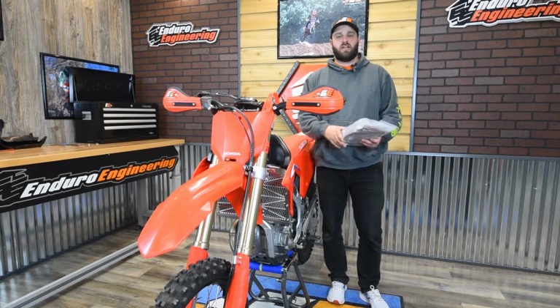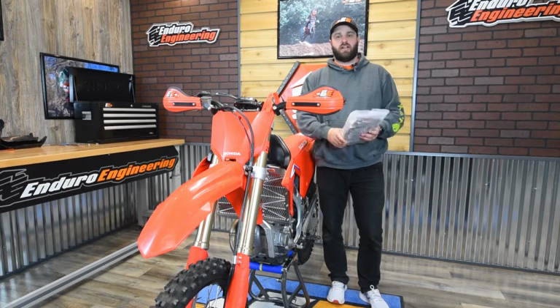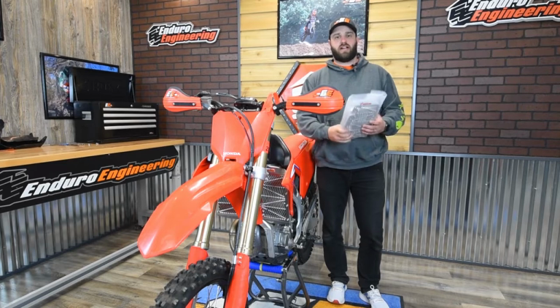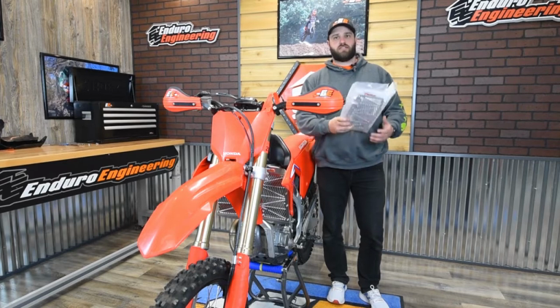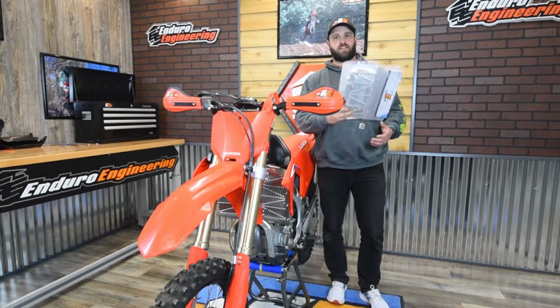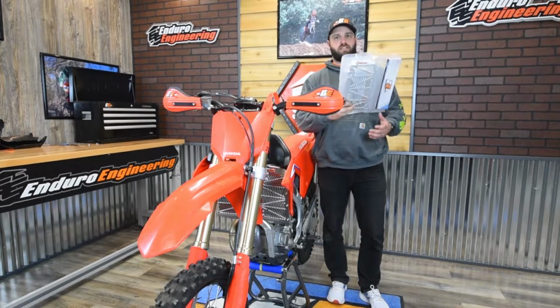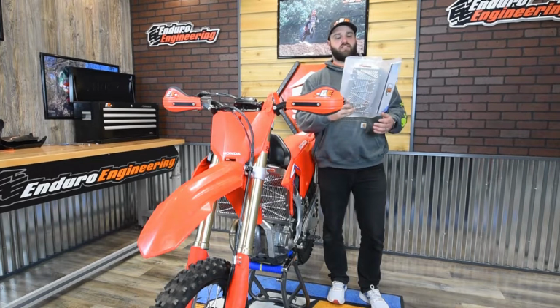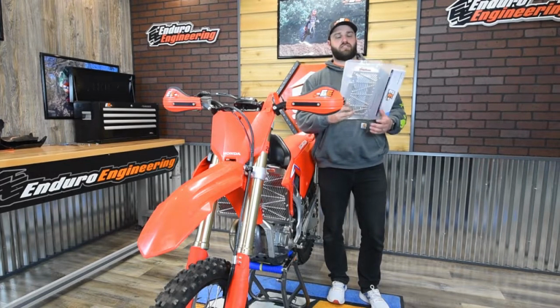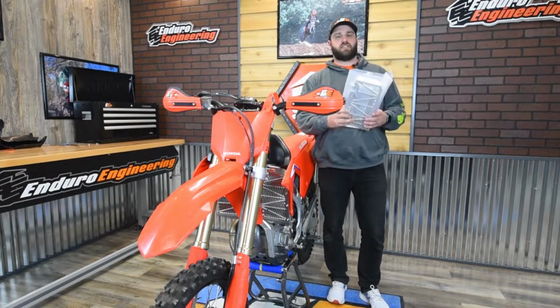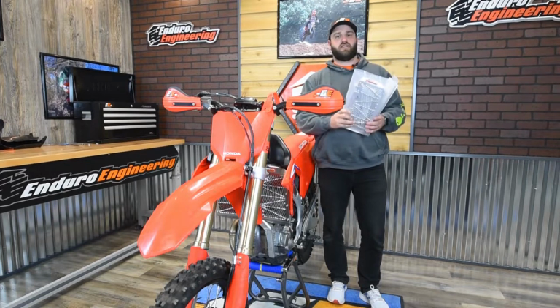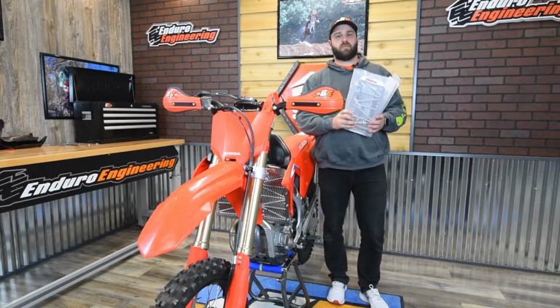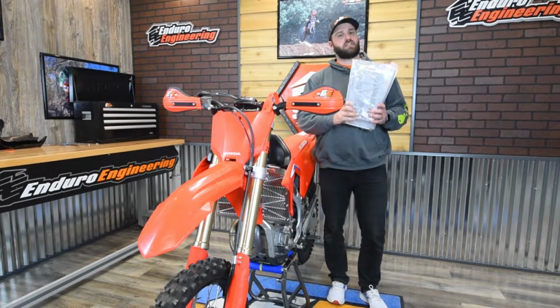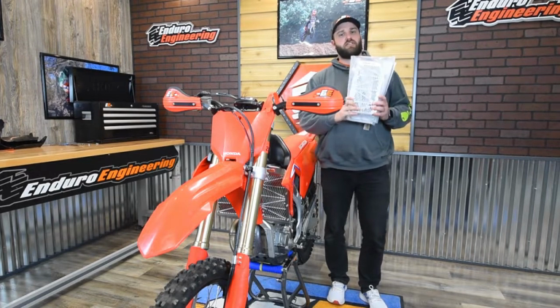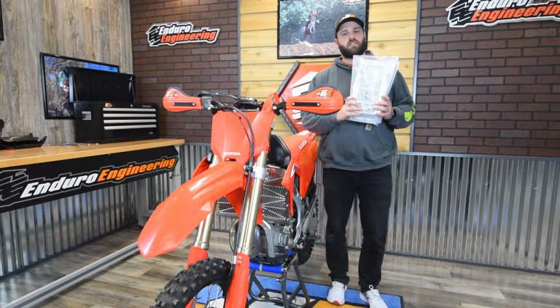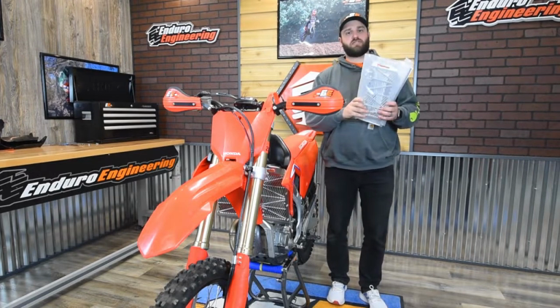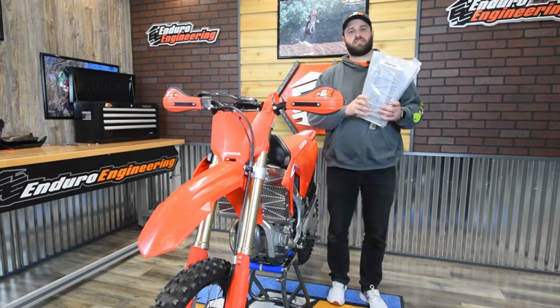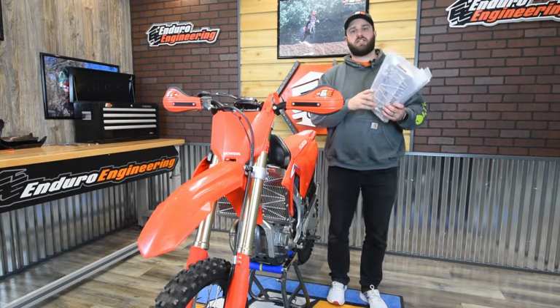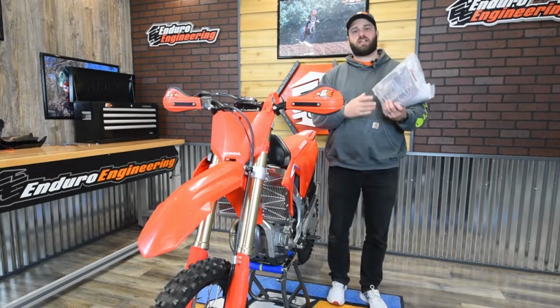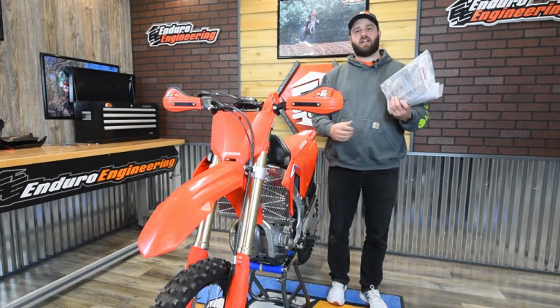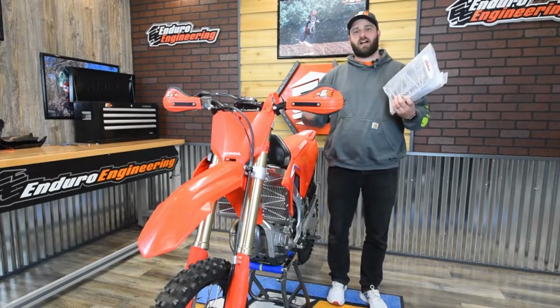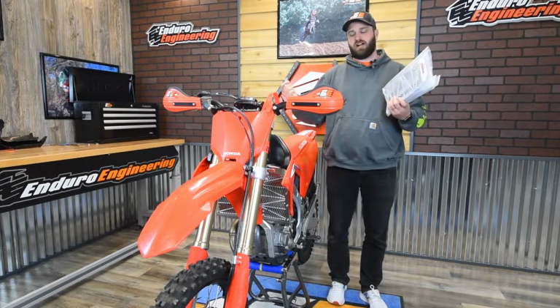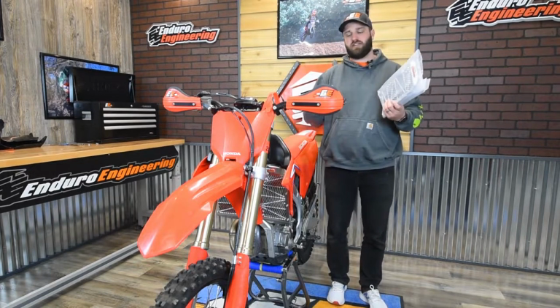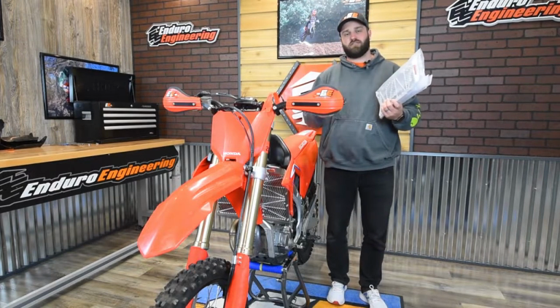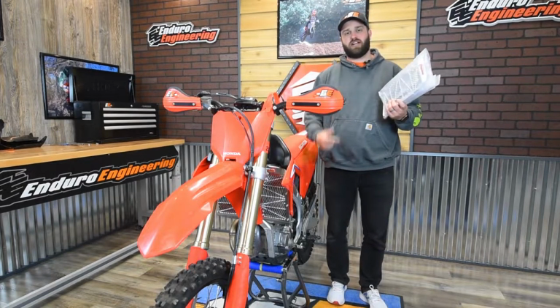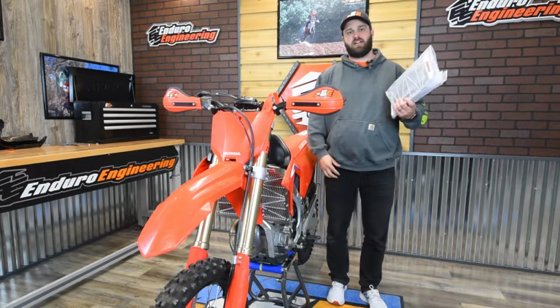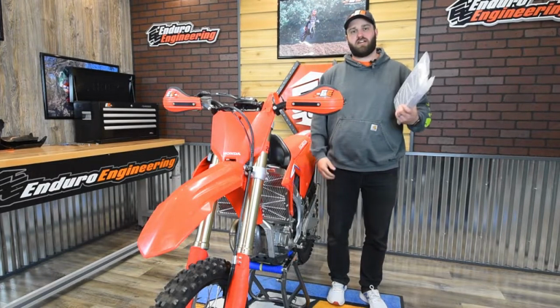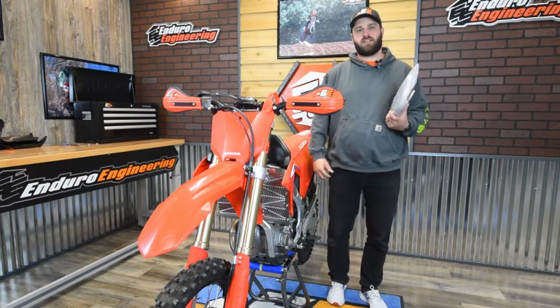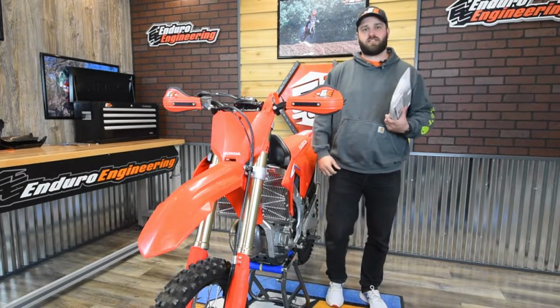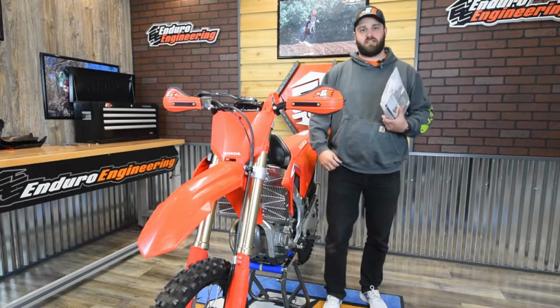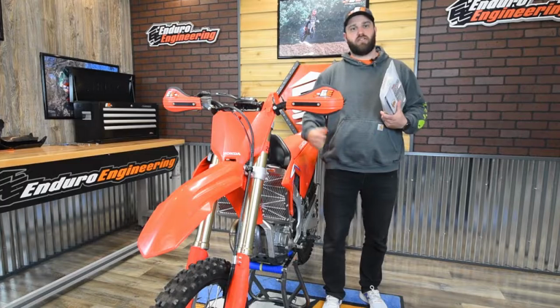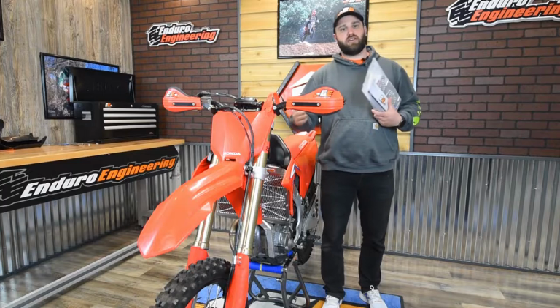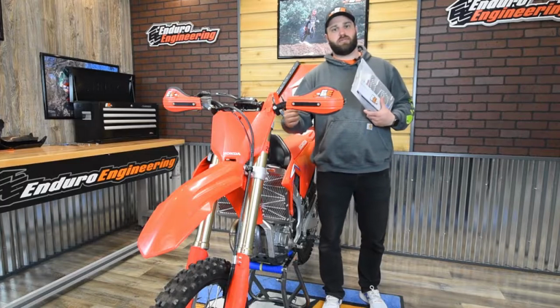Hey guys, Logan at Enduro Engineering here. I'm going to give you a closer look at the Honda radiator guards that are now available.